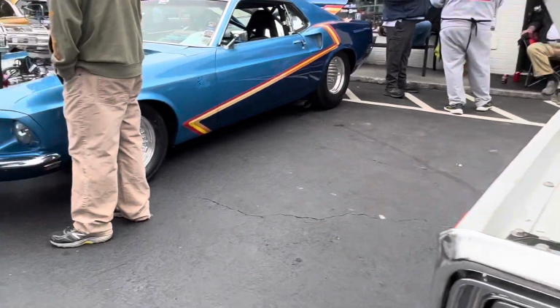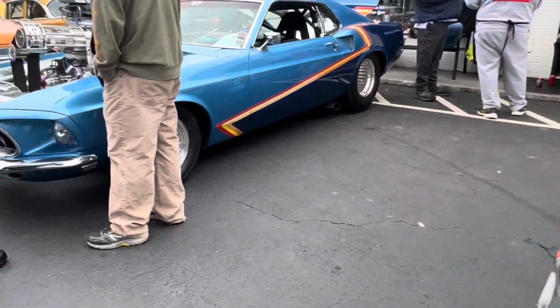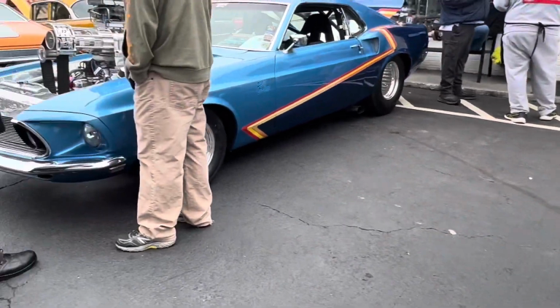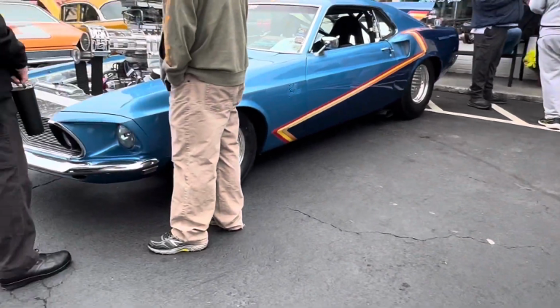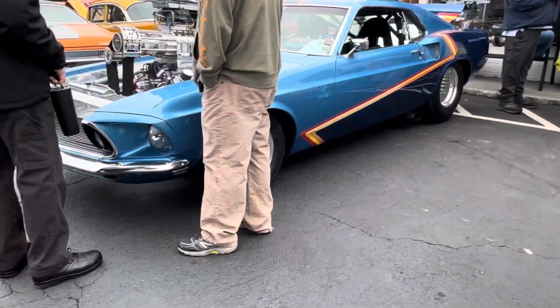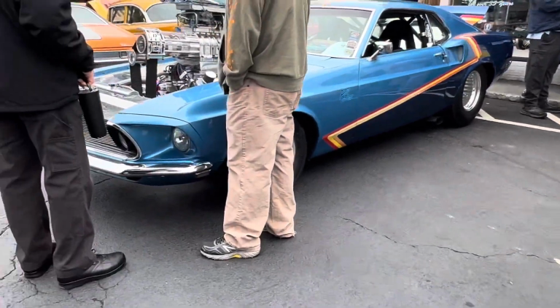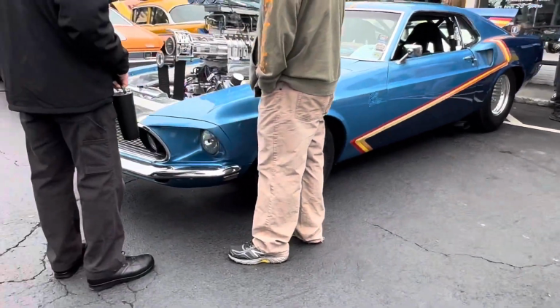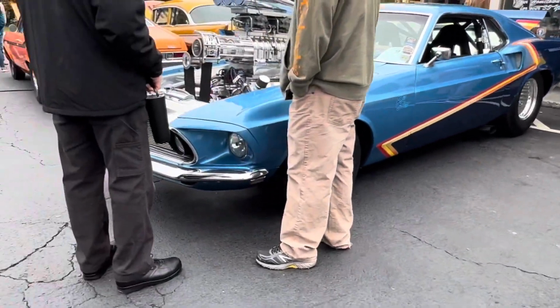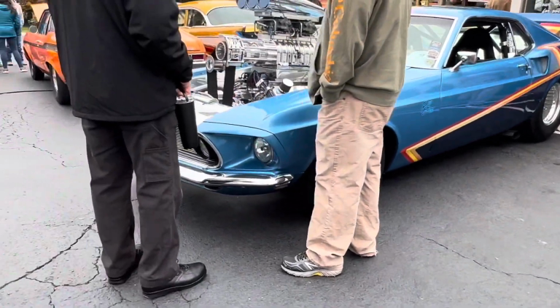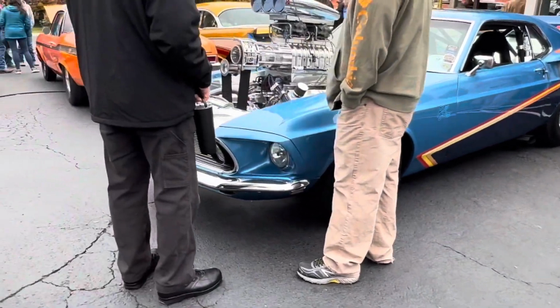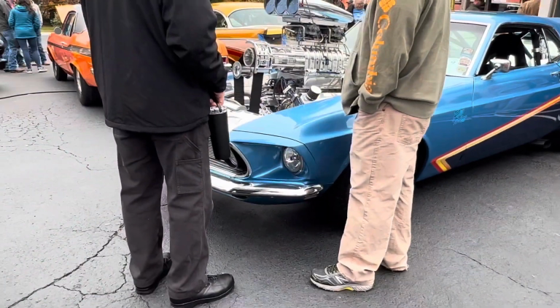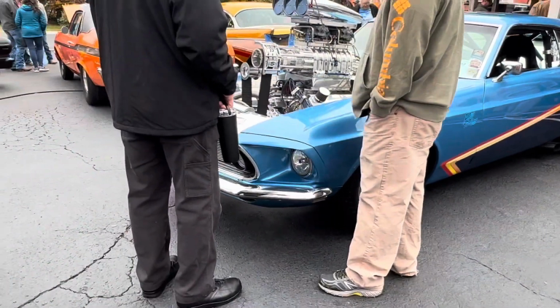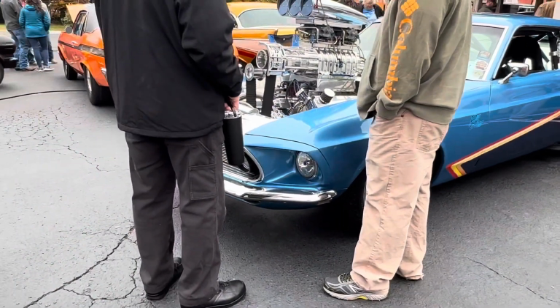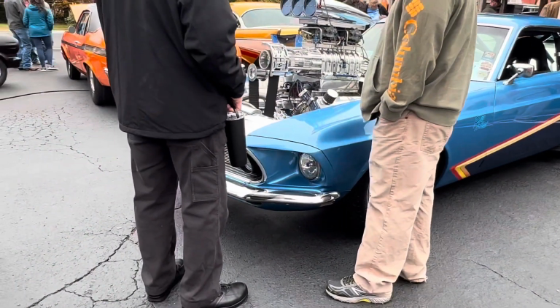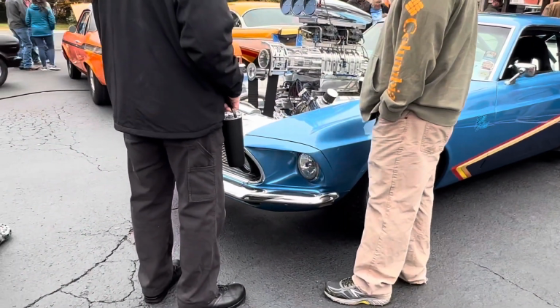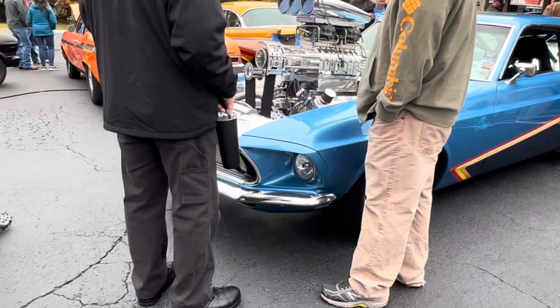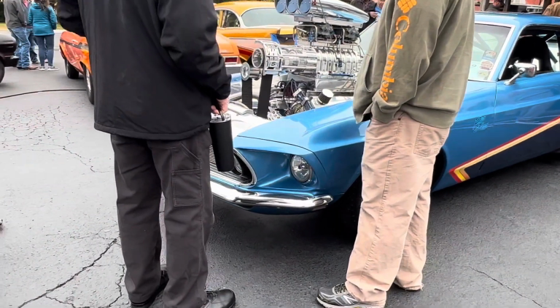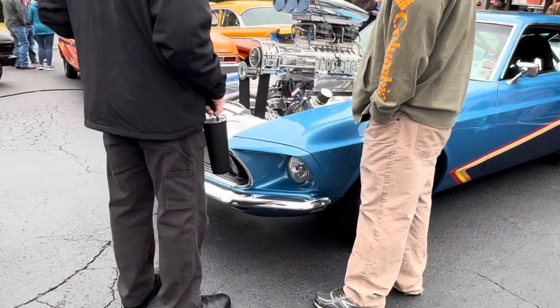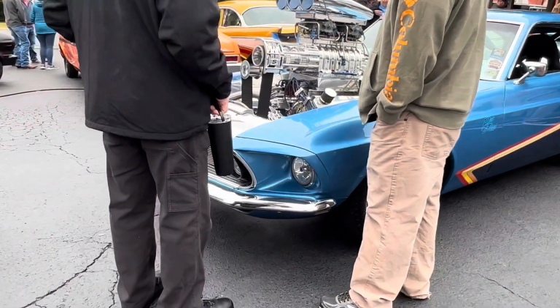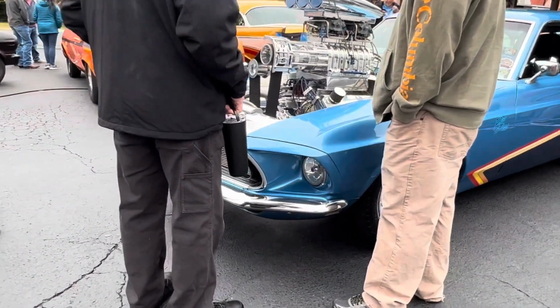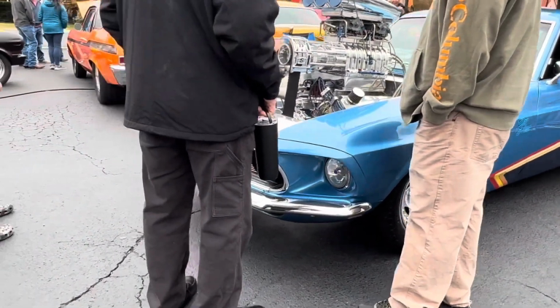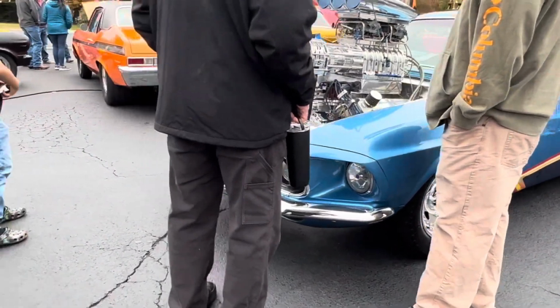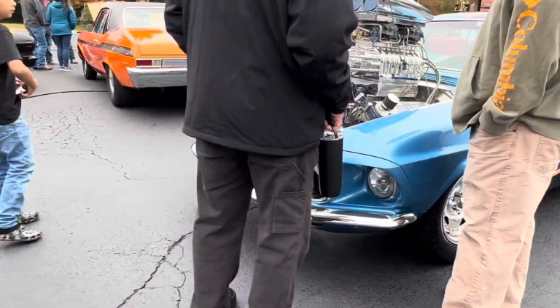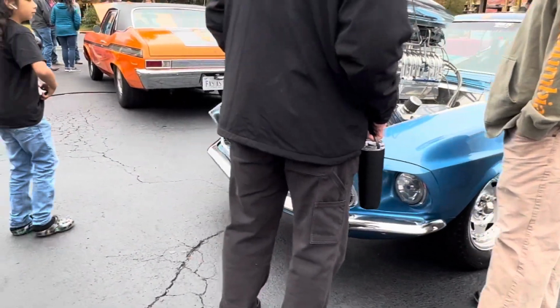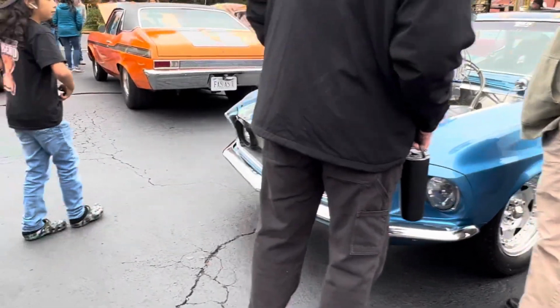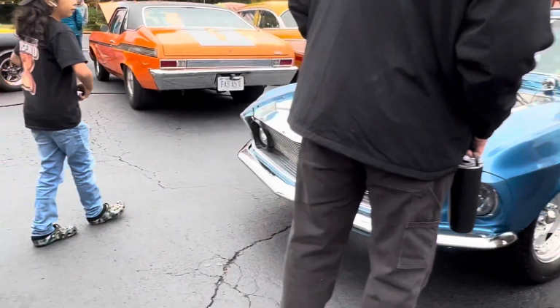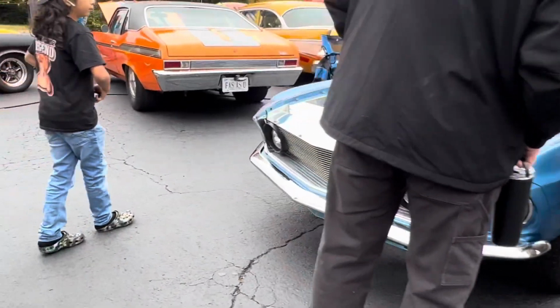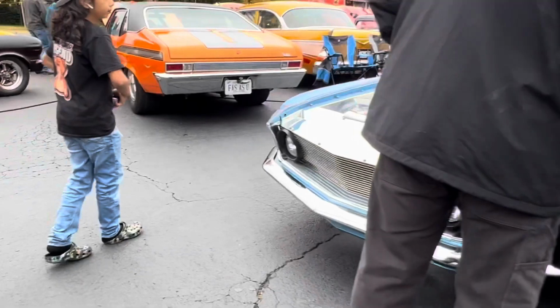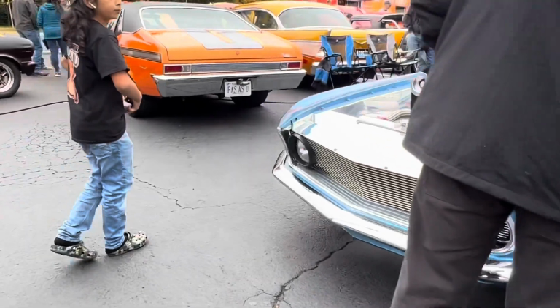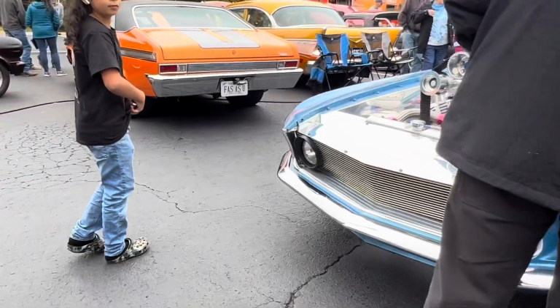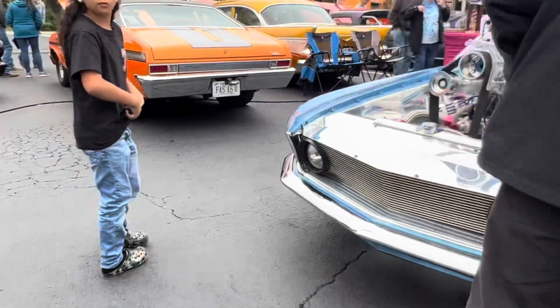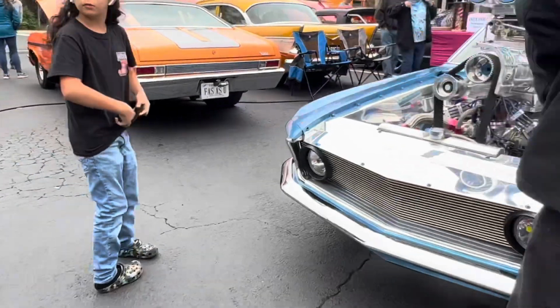Look at that extra one — it's the same color, came off the other truck. Red and blue.